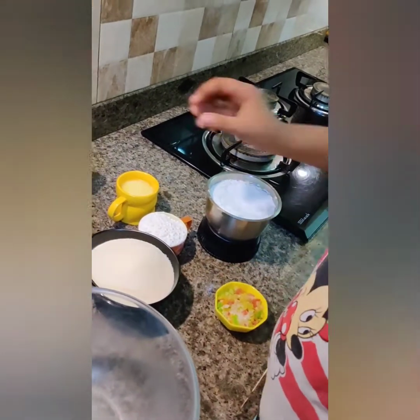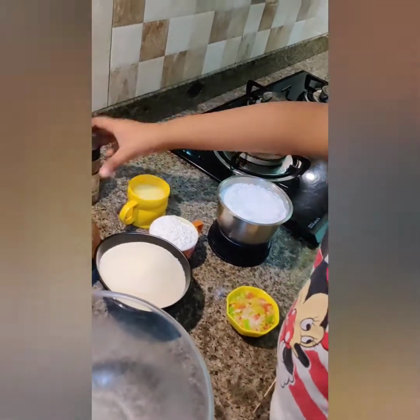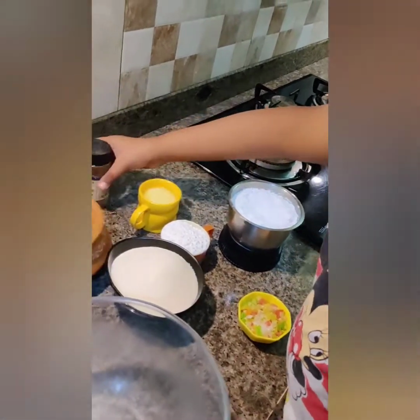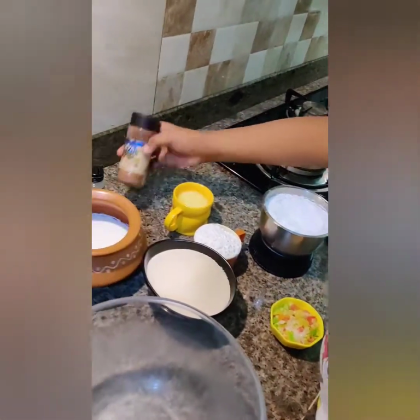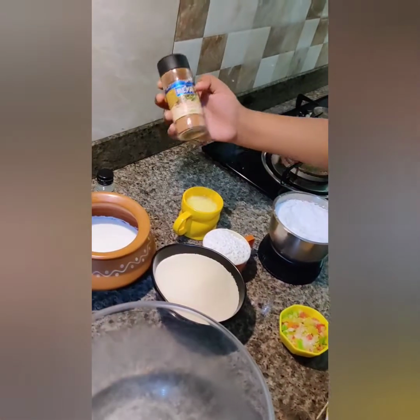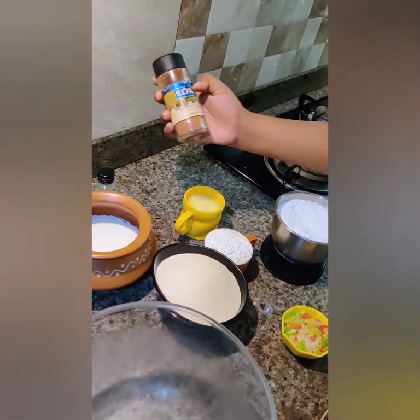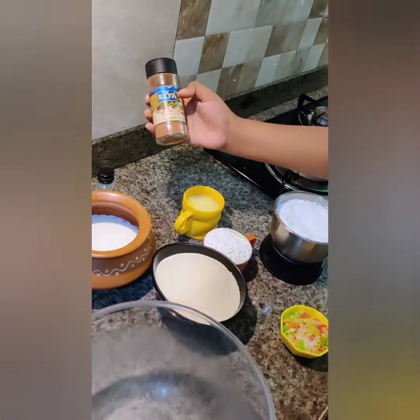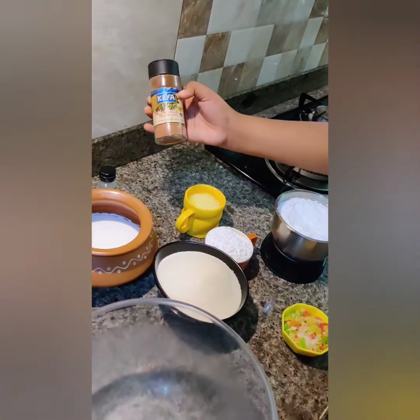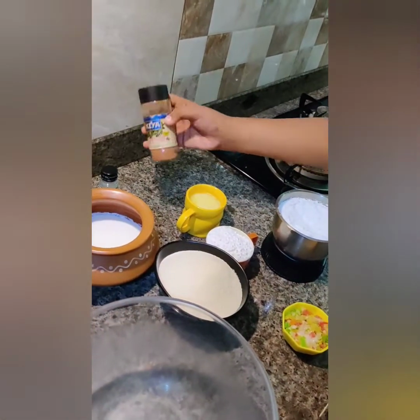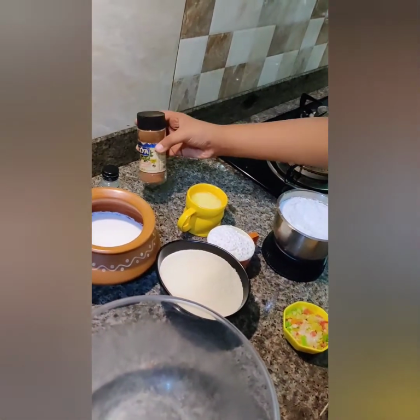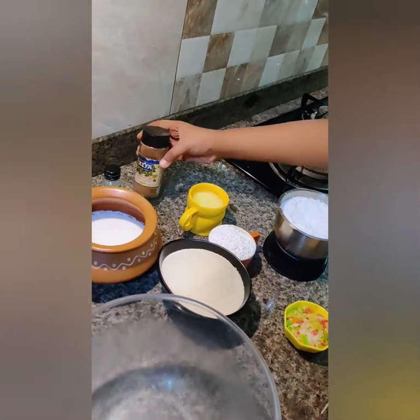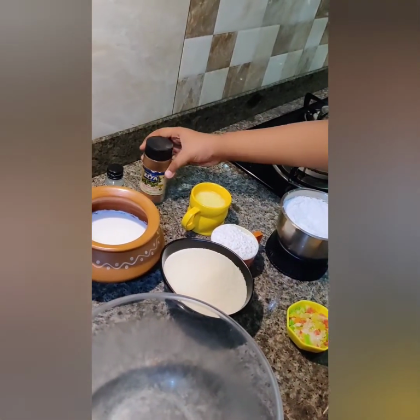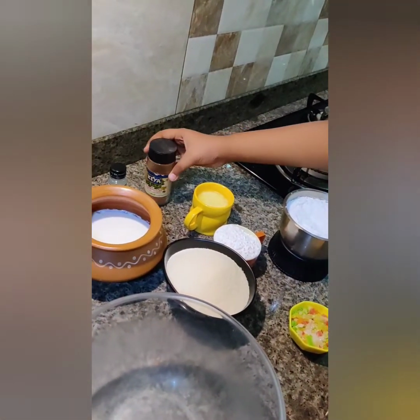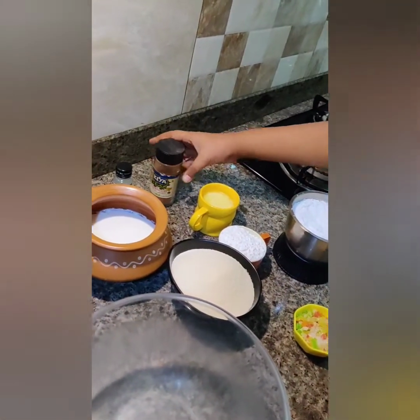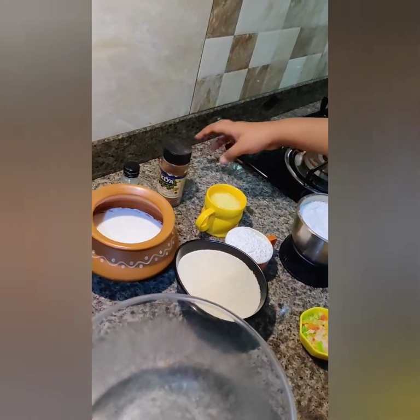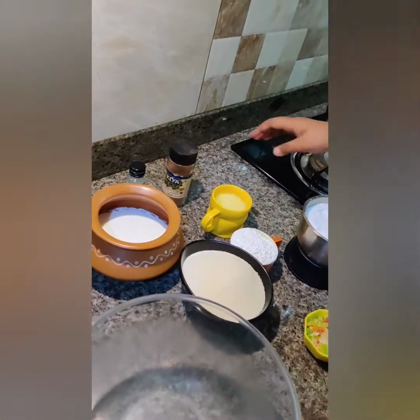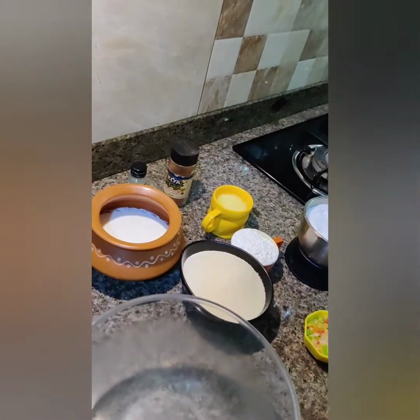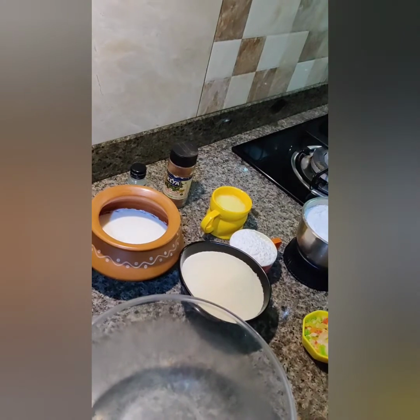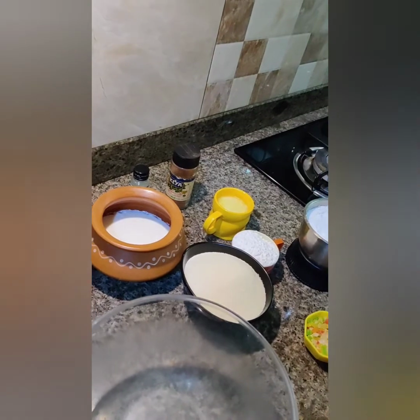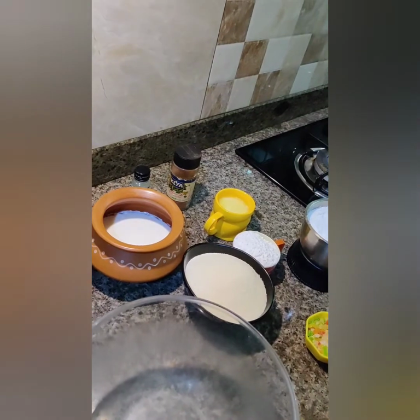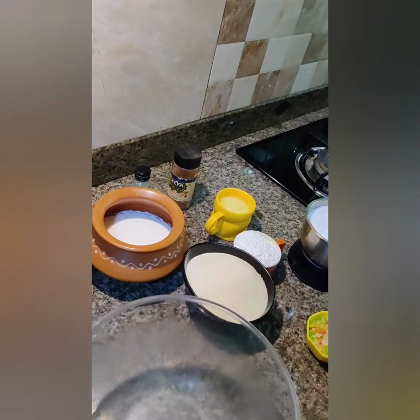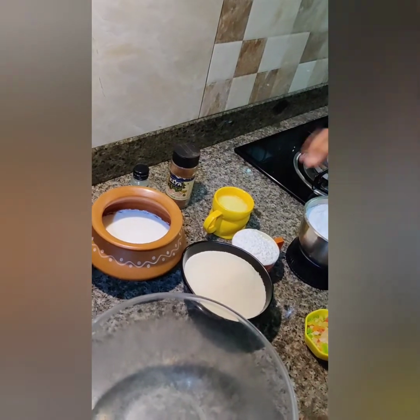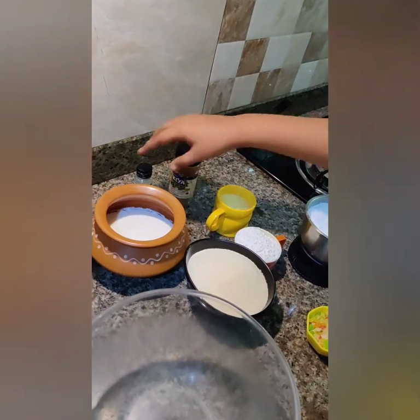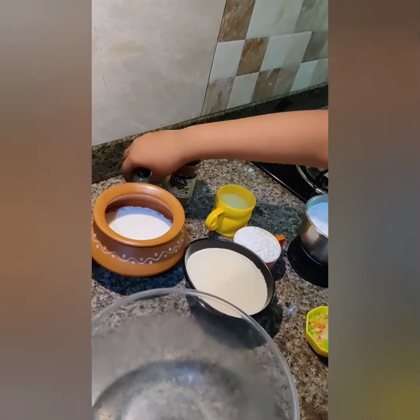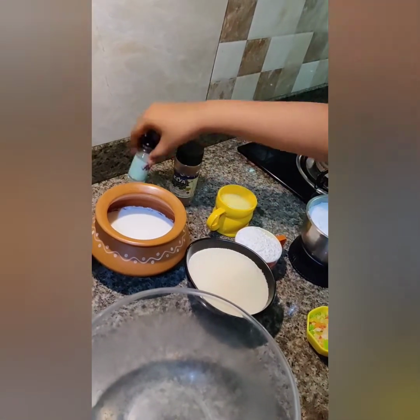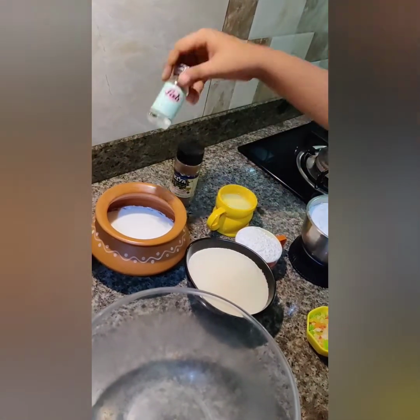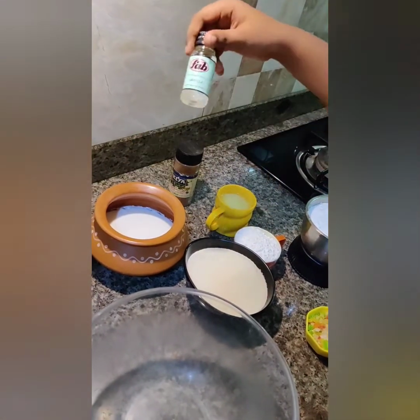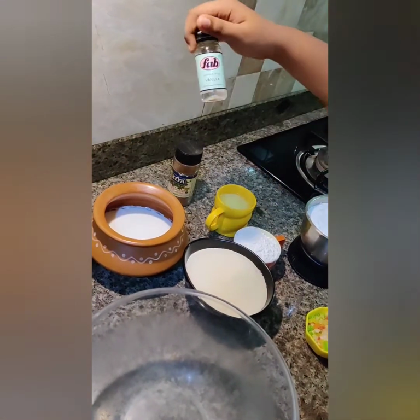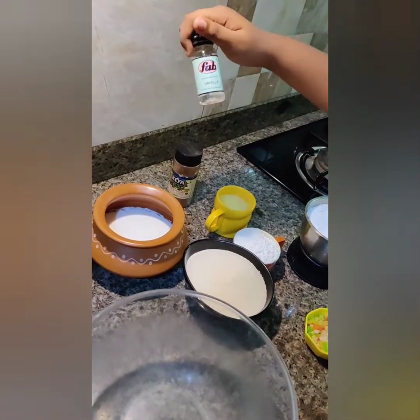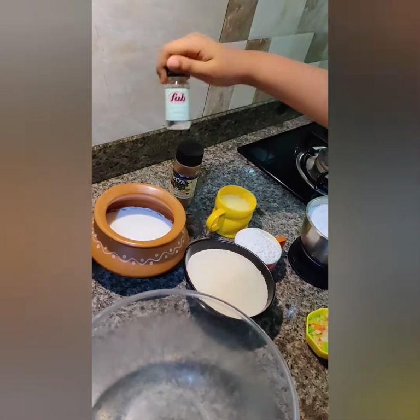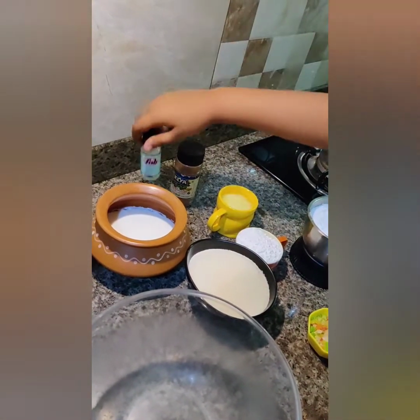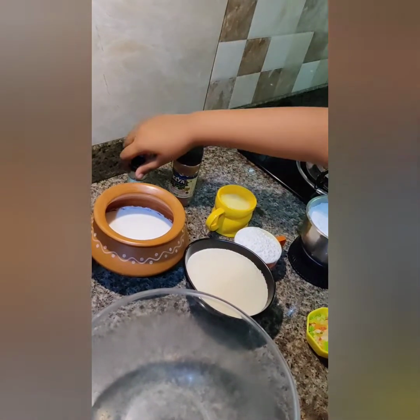This is cinnamon powder. Instead of cinnamon powder, you can also take cardamom powder, and this is vanilla essence.